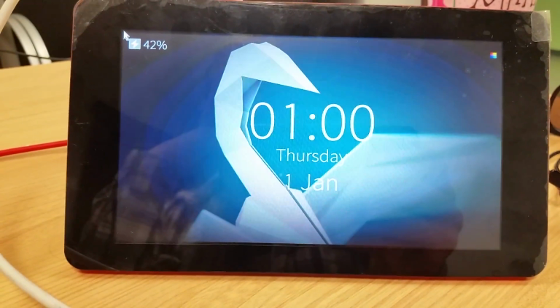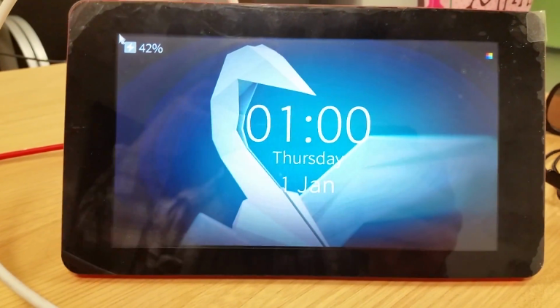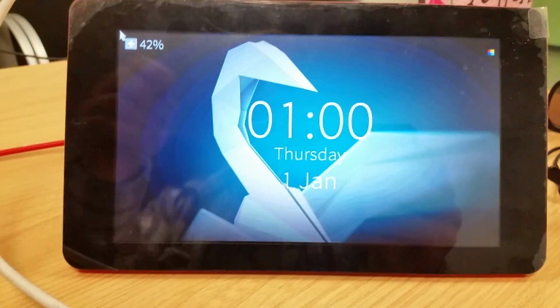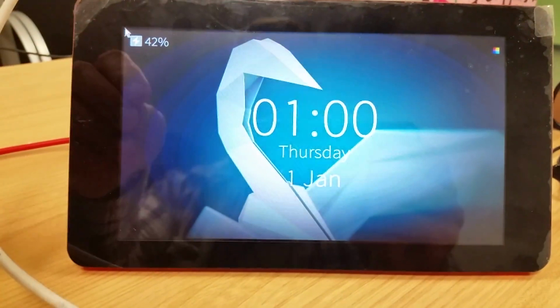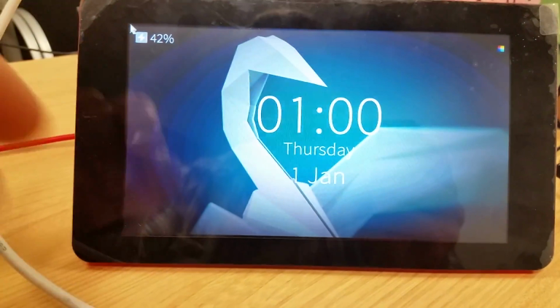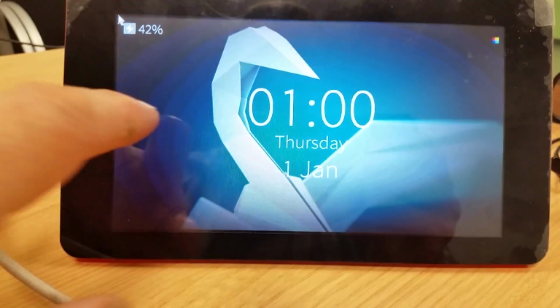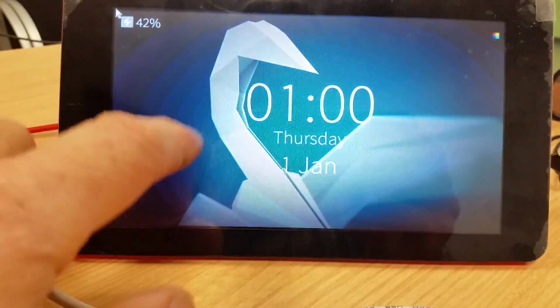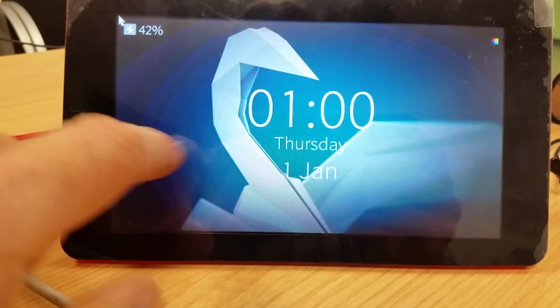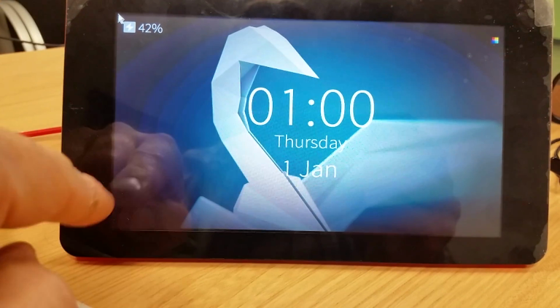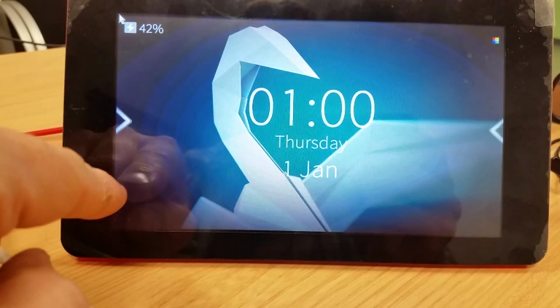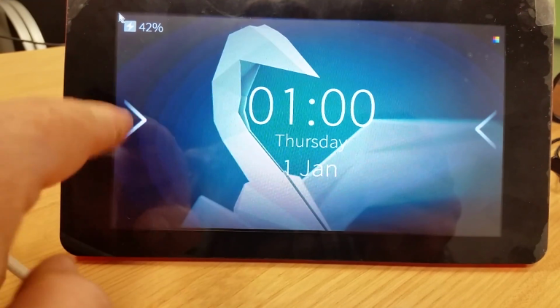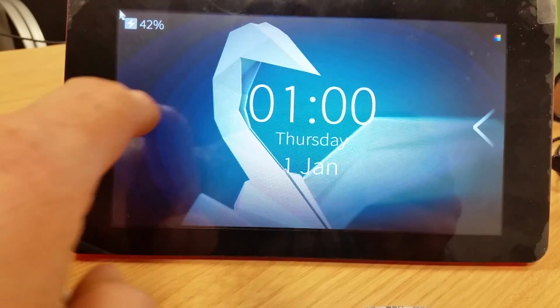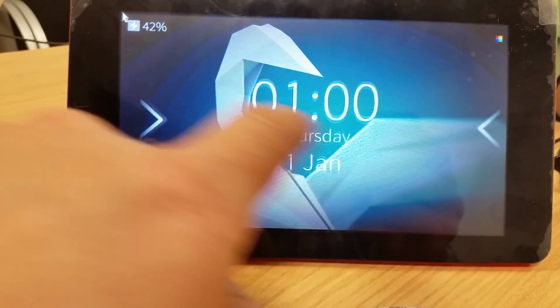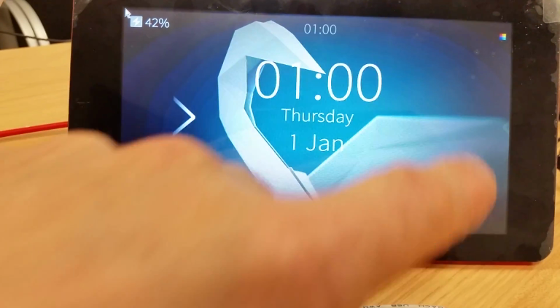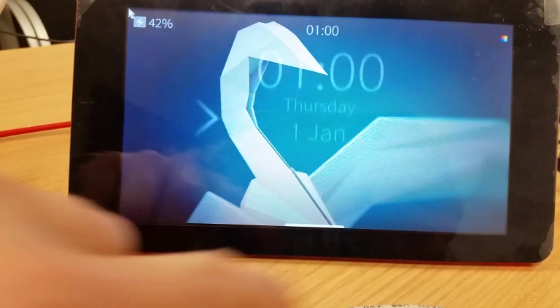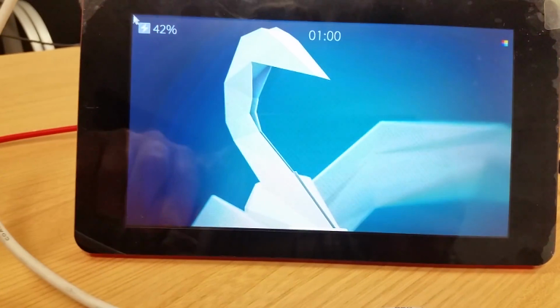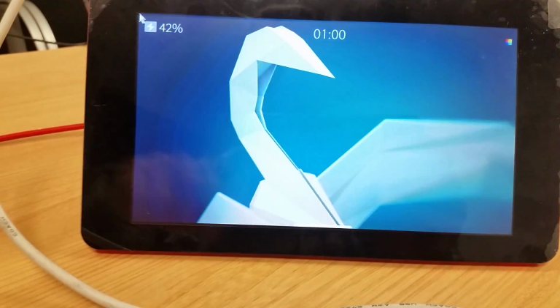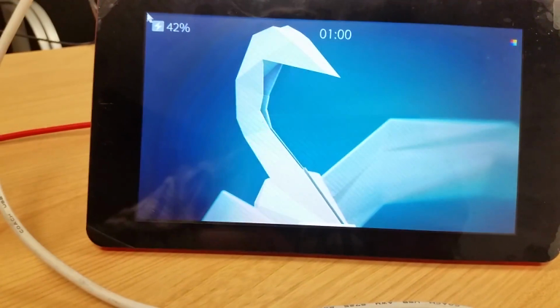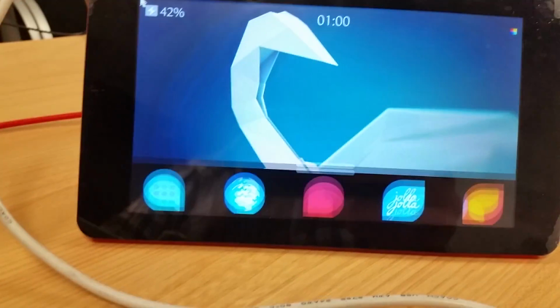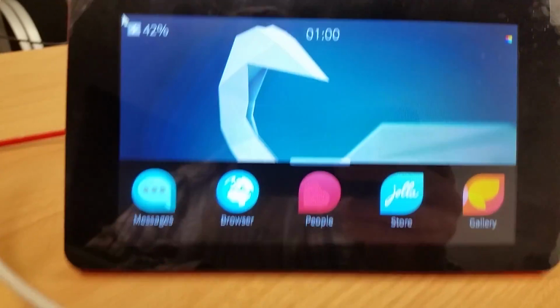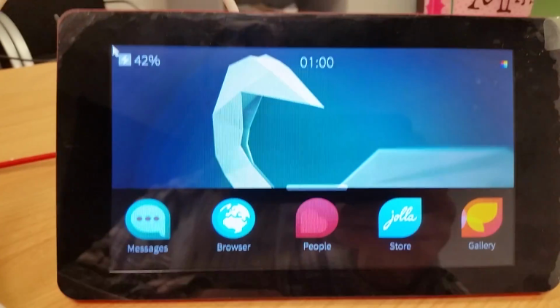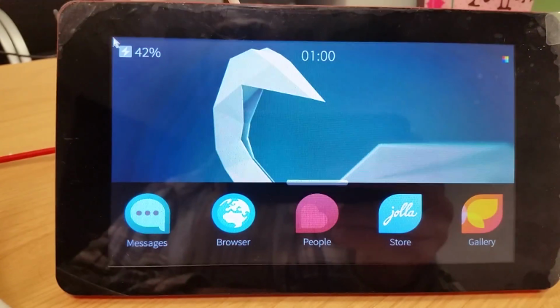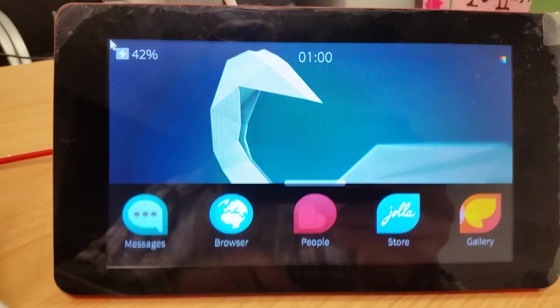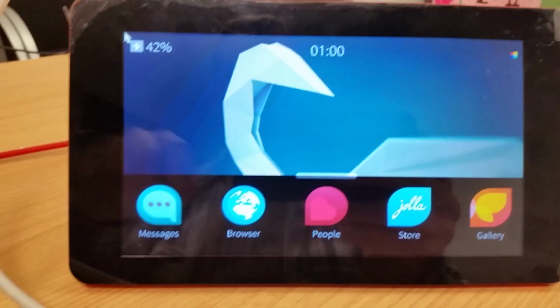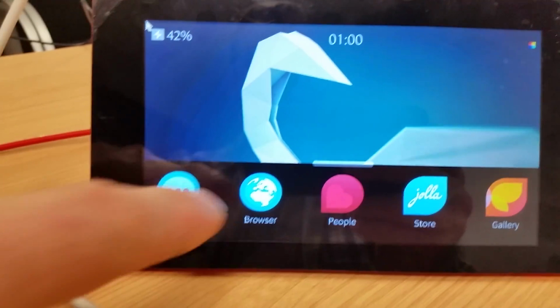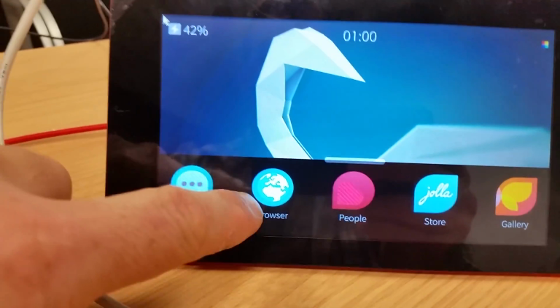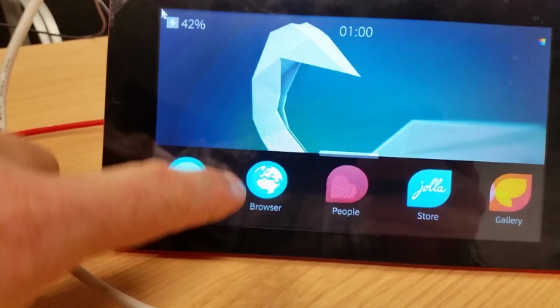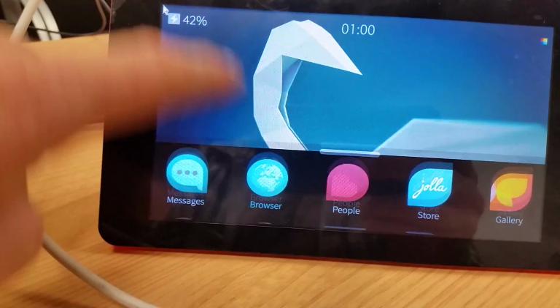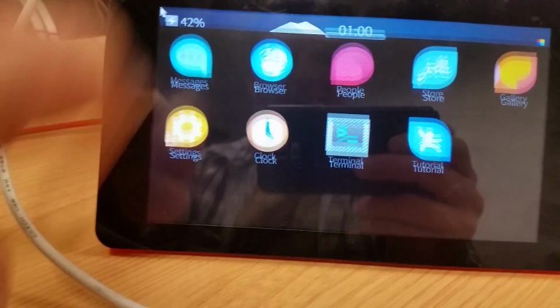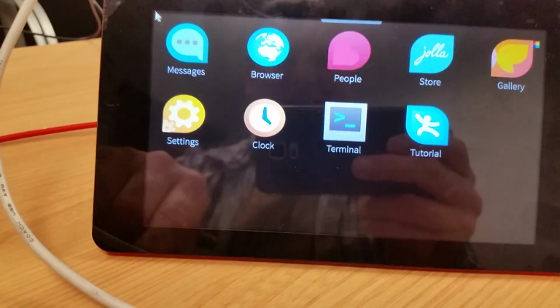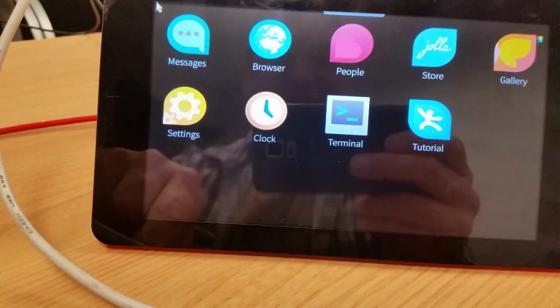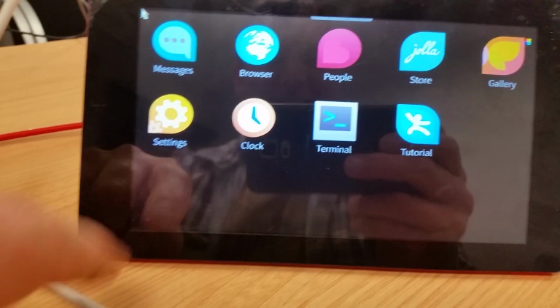Oh, there we go, that was quick. Hey, it's lovely.